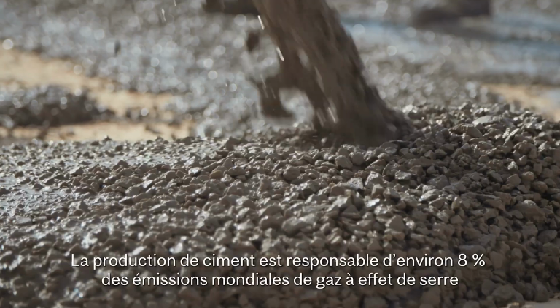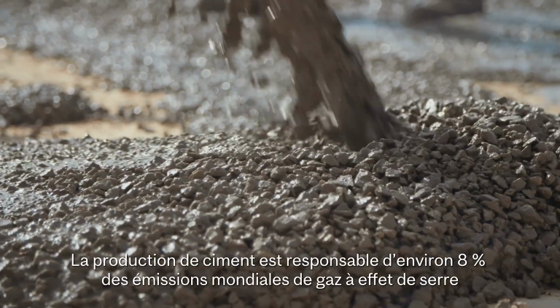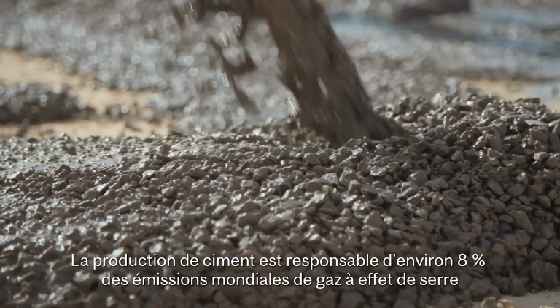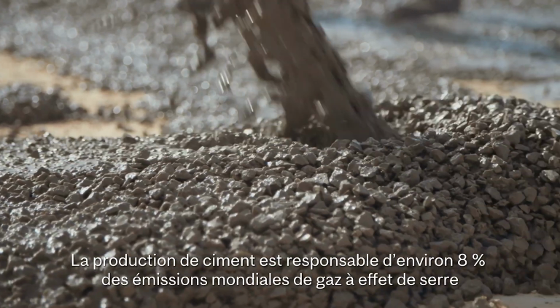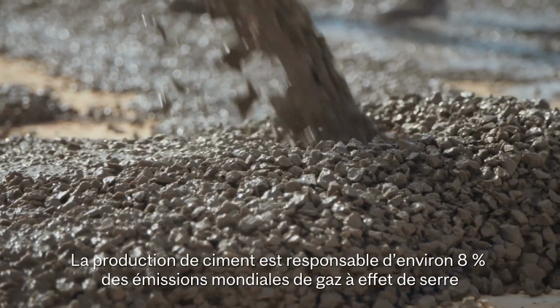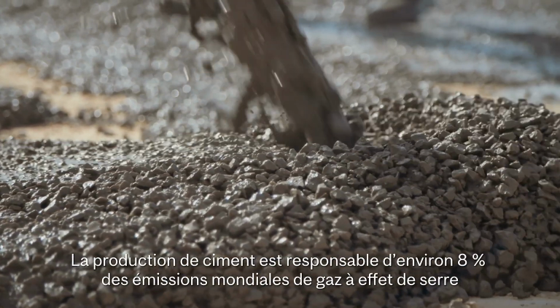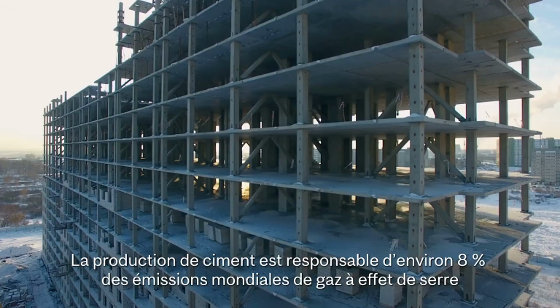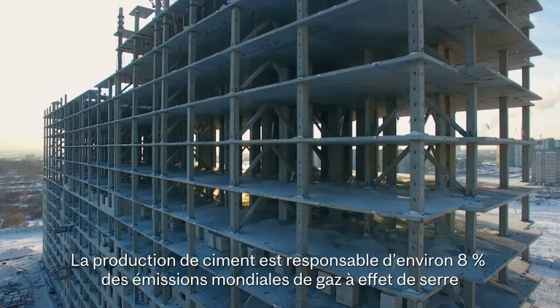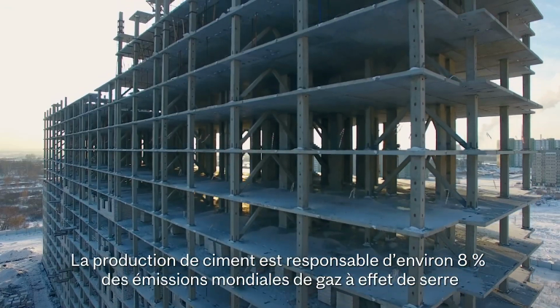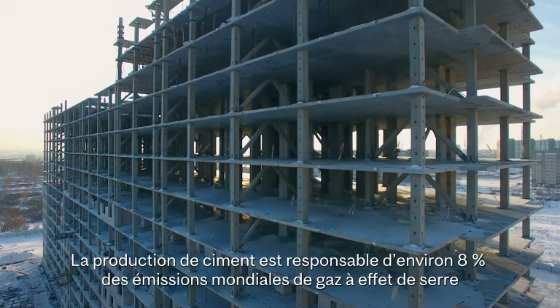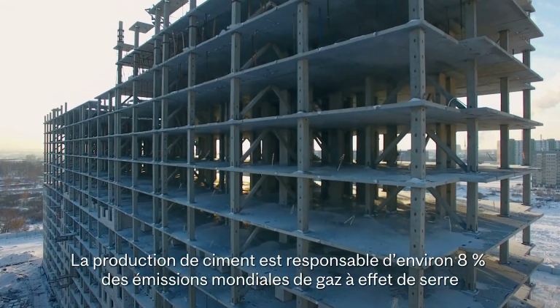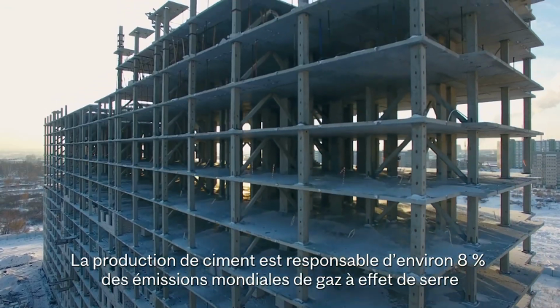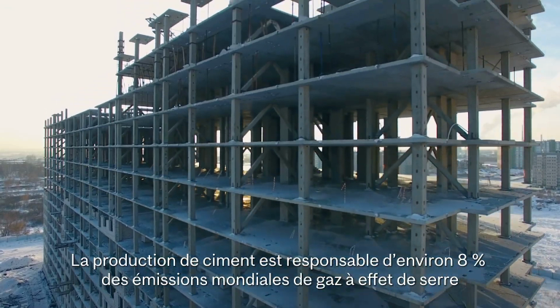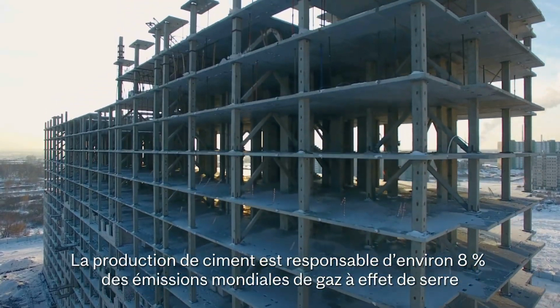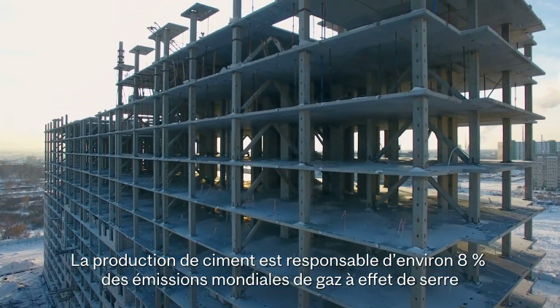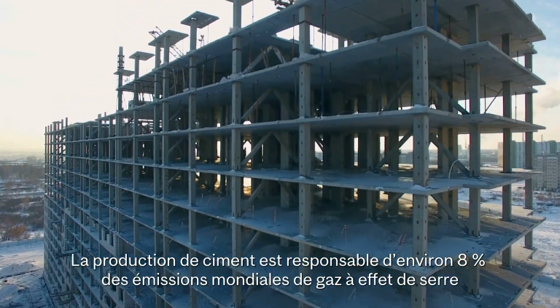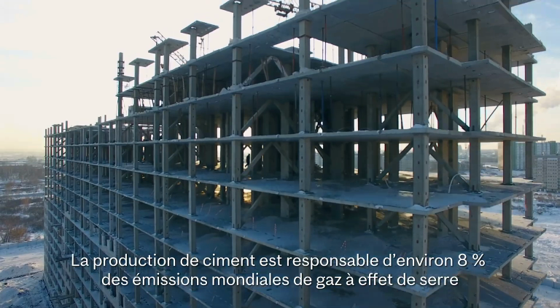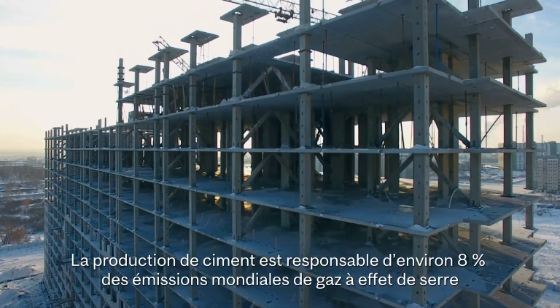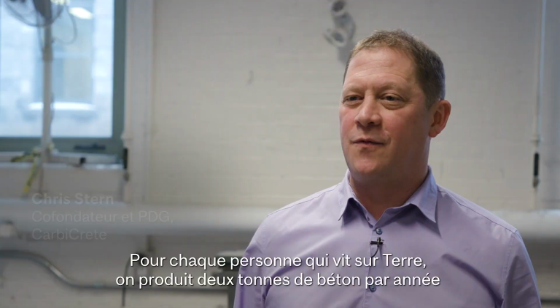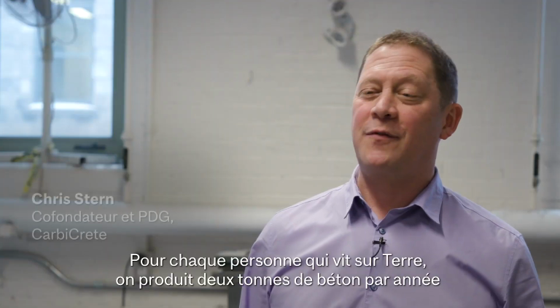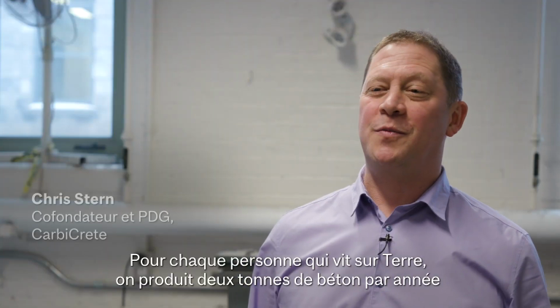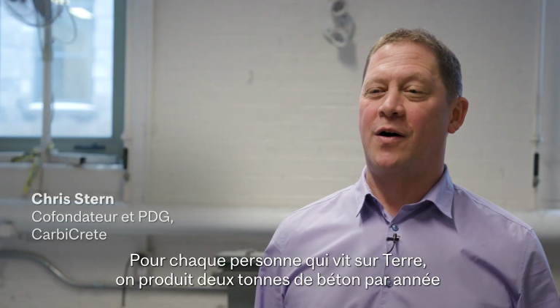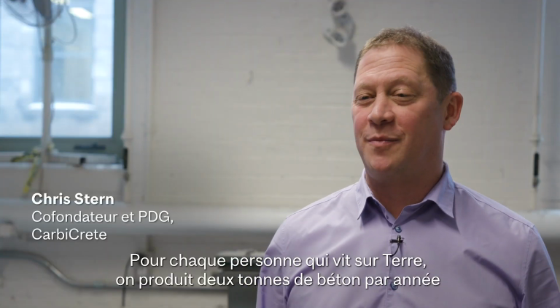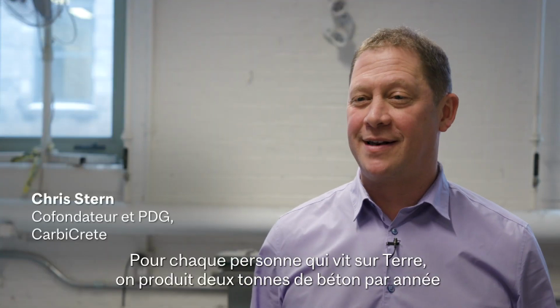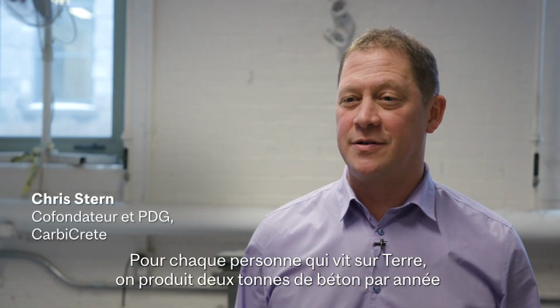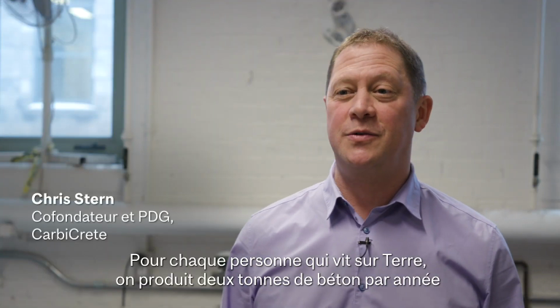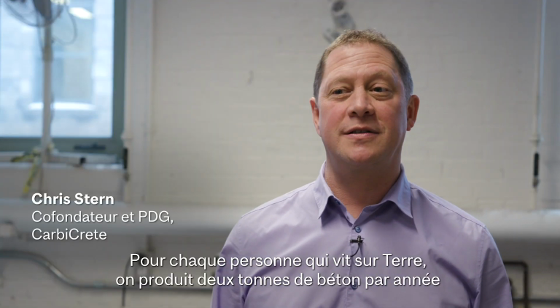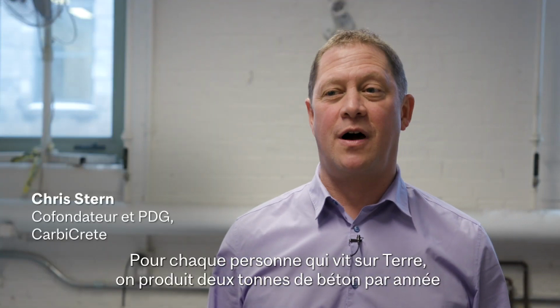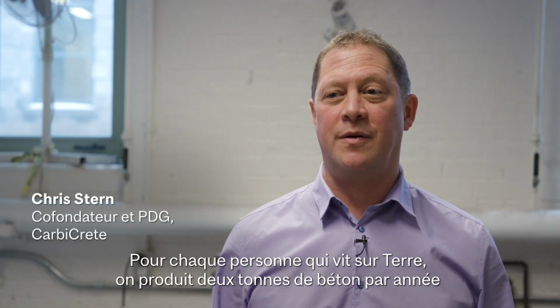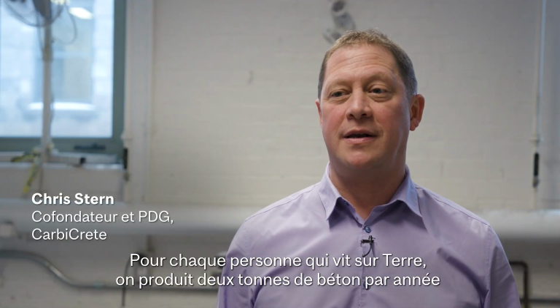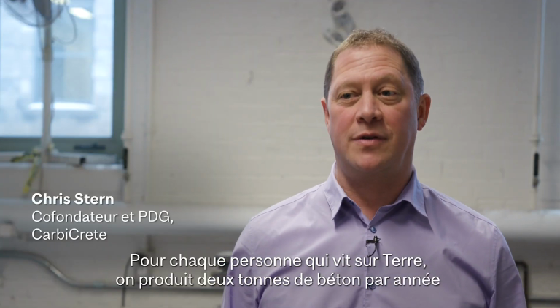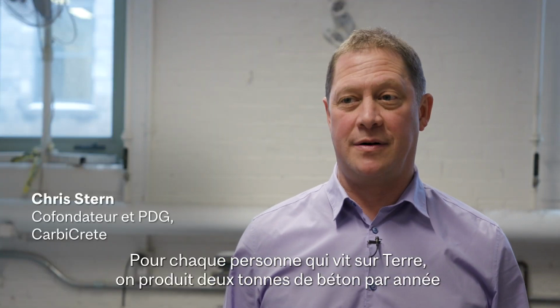Production of cement accounts for about 8% of global greenhouse gas emissions. For every human walking the planet, there's two tons of concrete made every year.